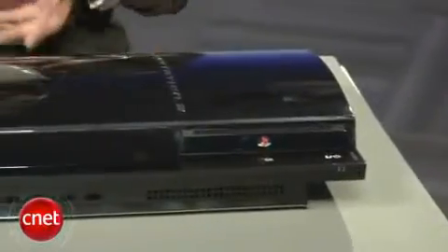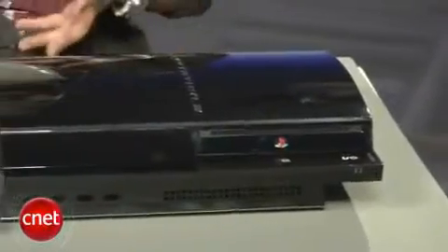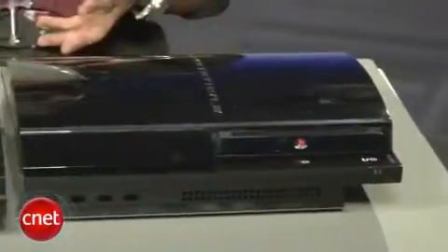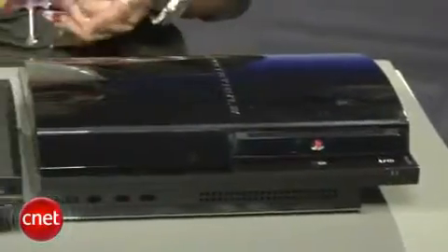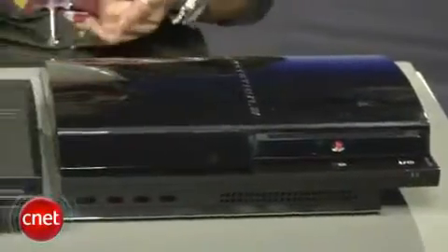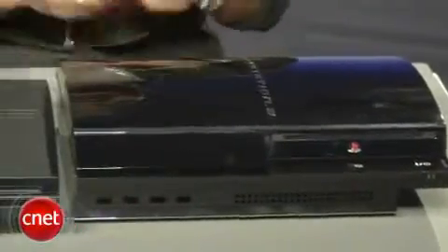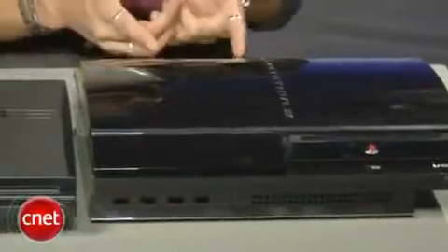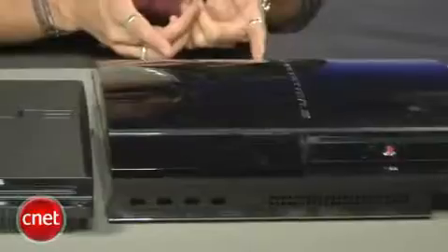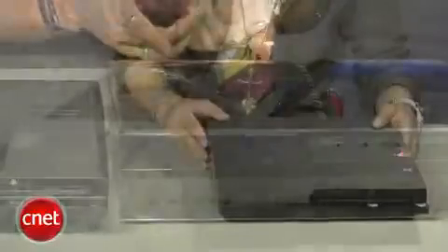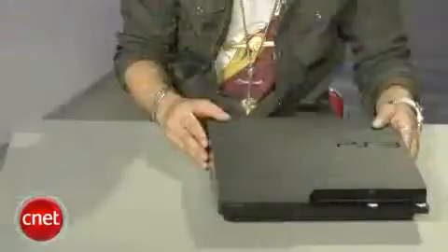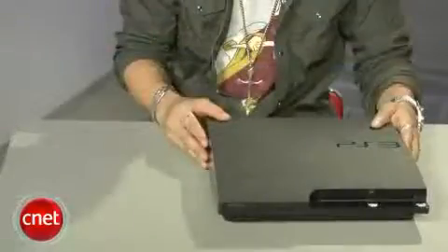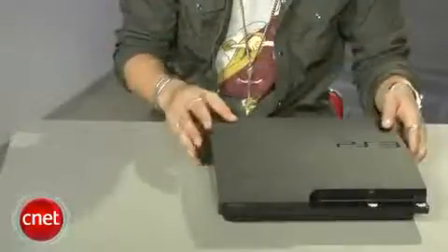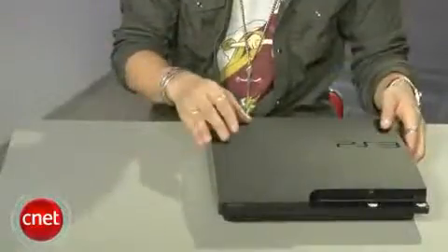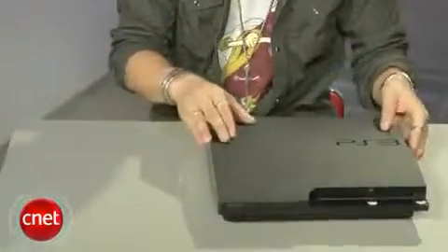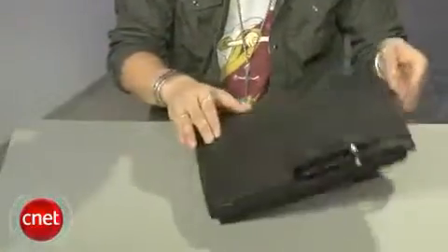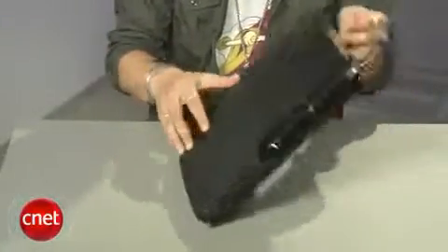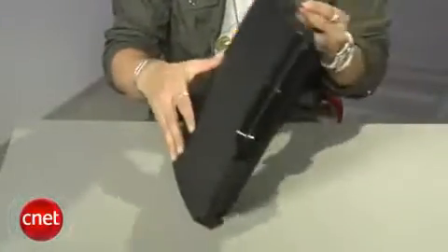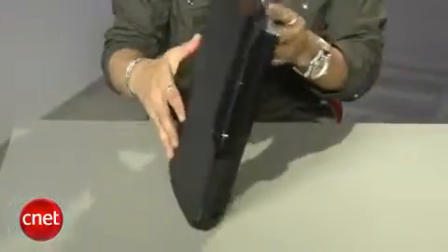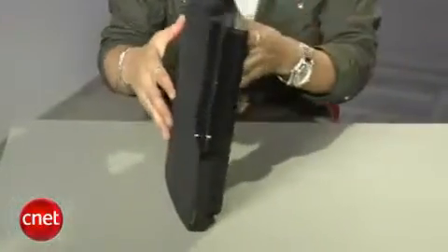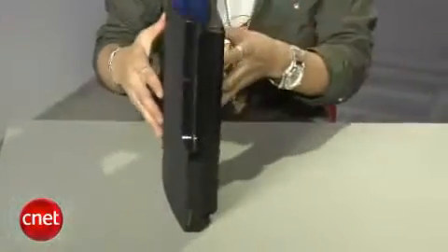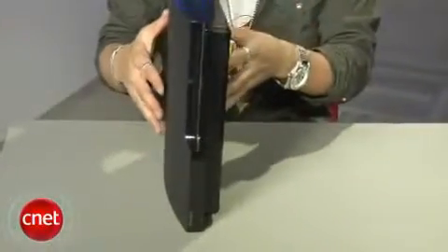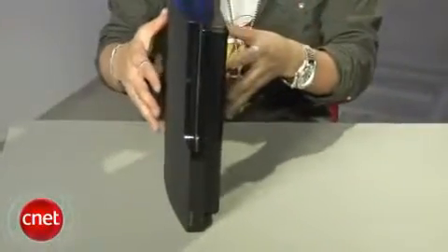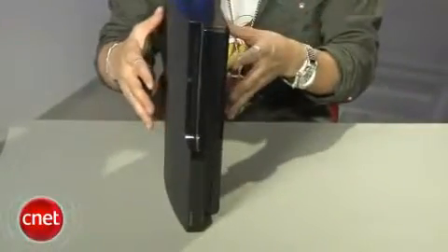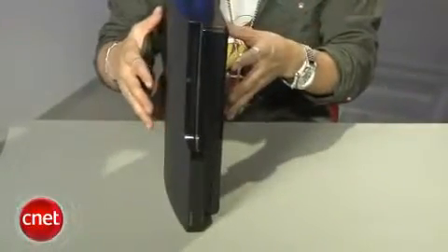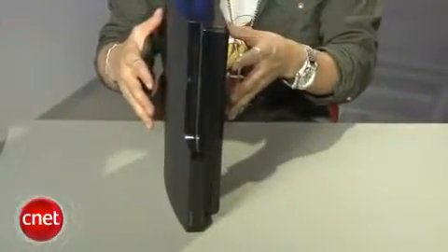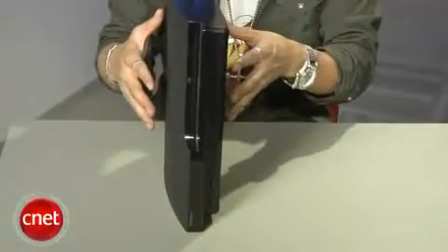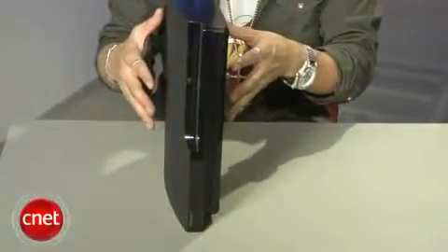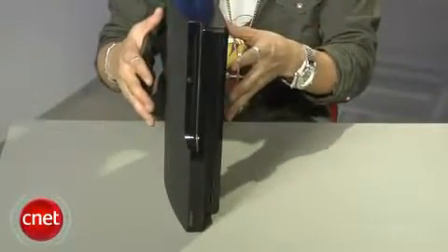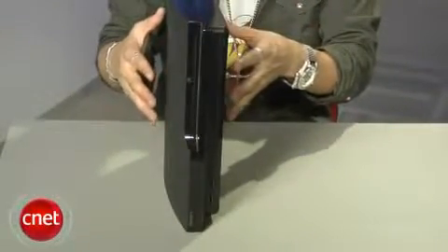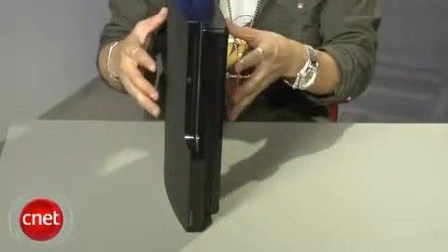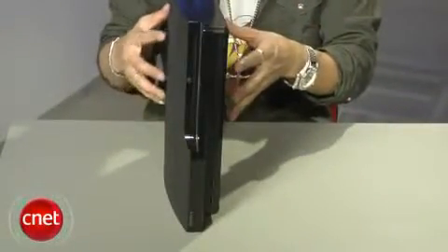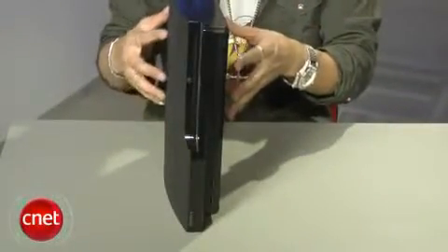Out of the box, the Slim is only designed to be used laying flat, but Sony will offer an additional stand for $24 if you want to prop it up vertically.